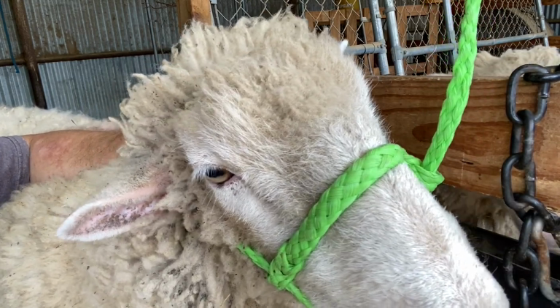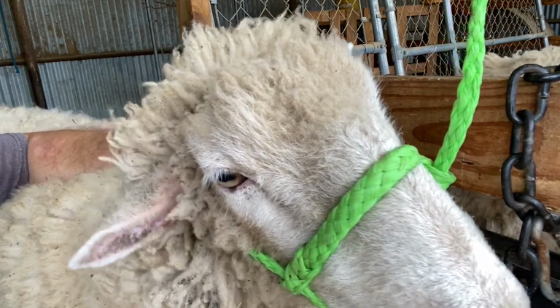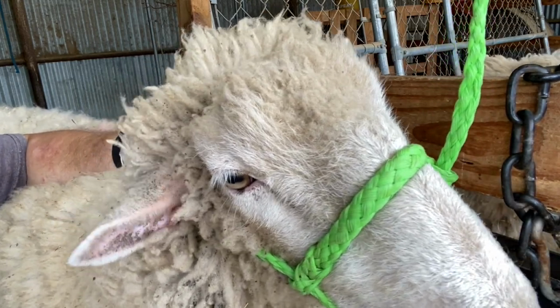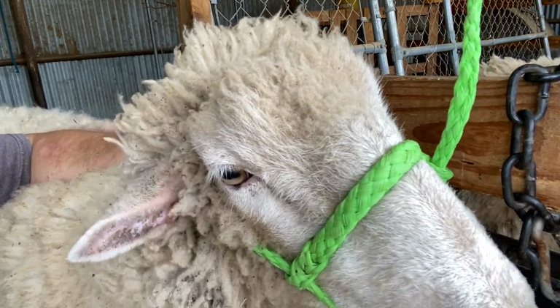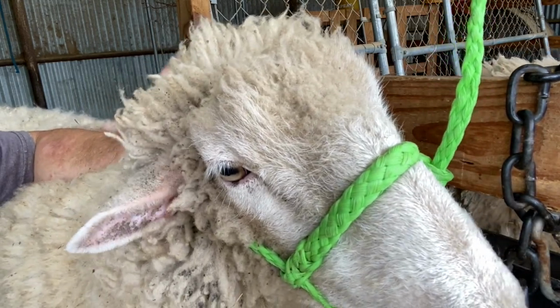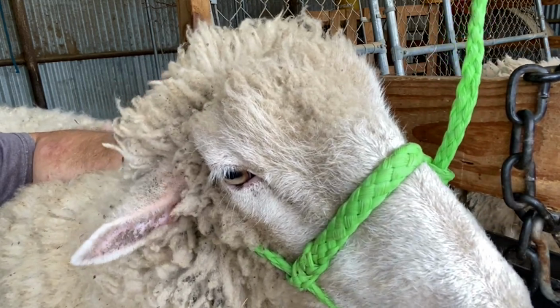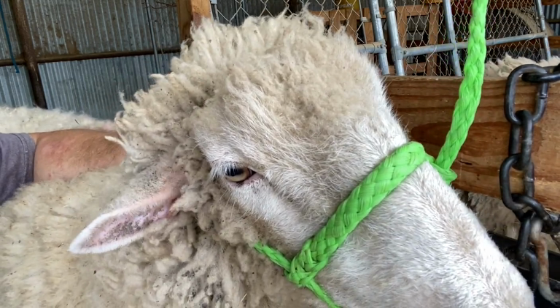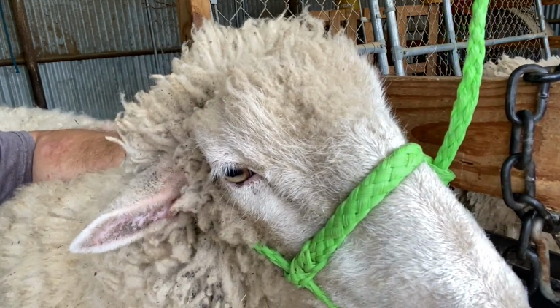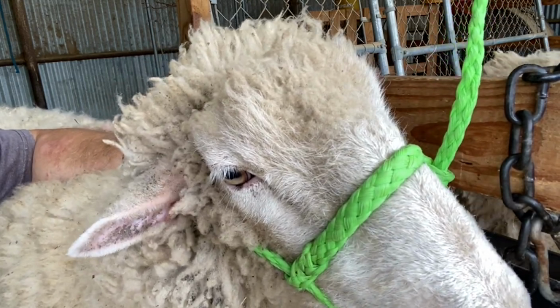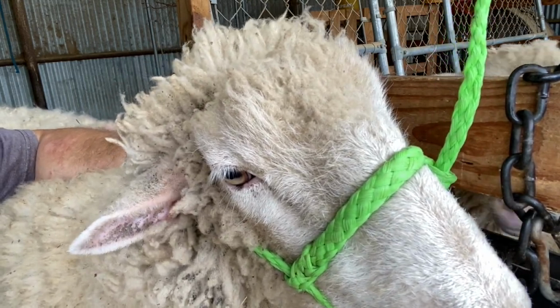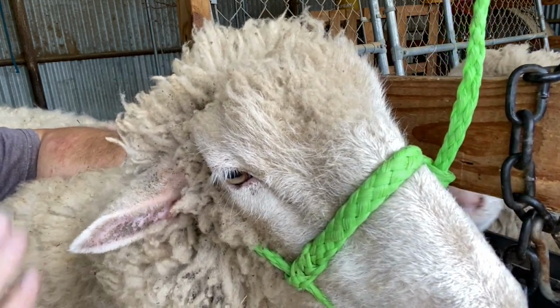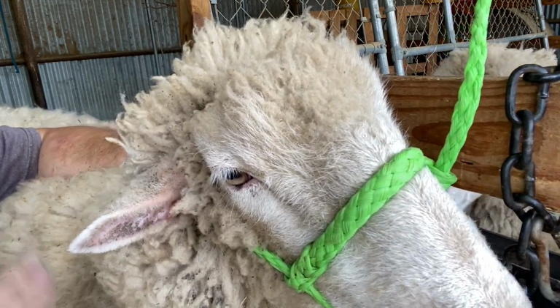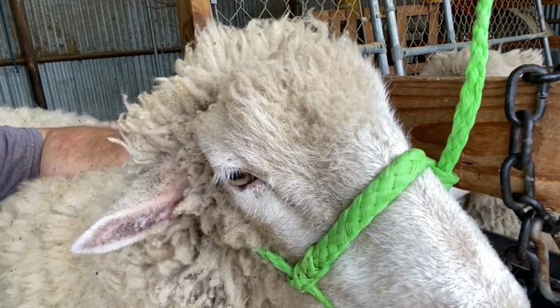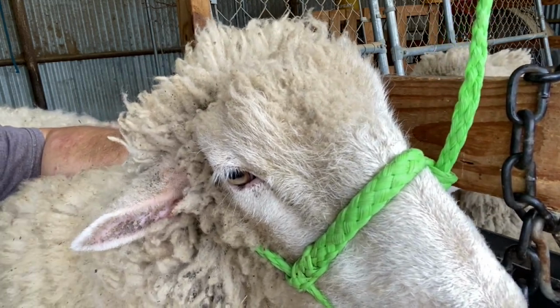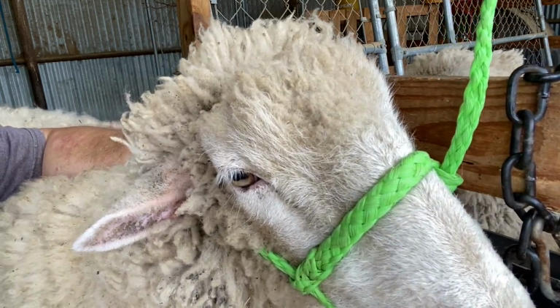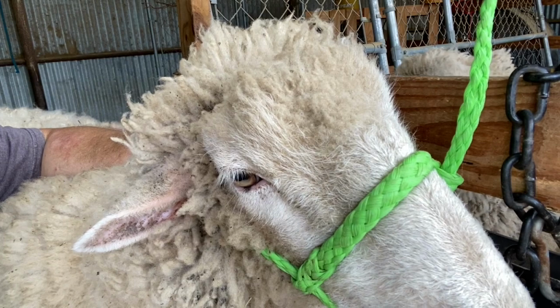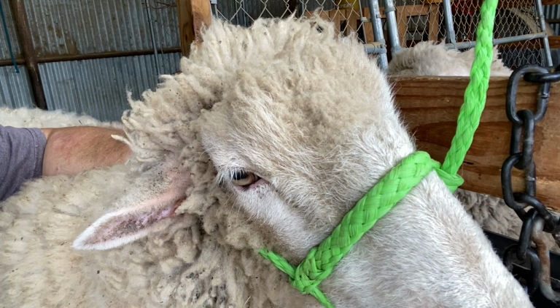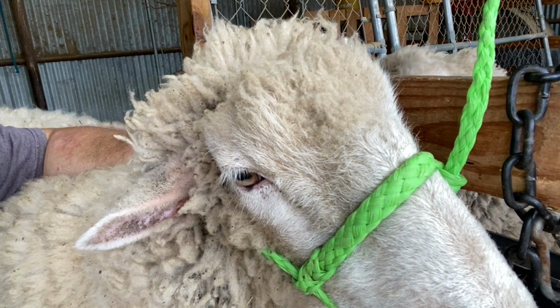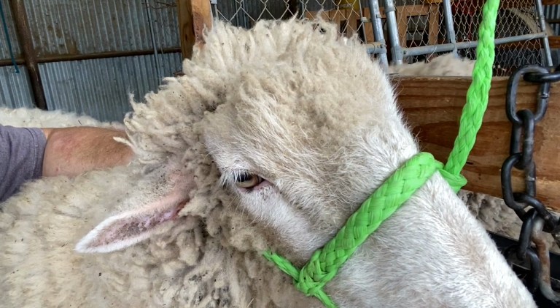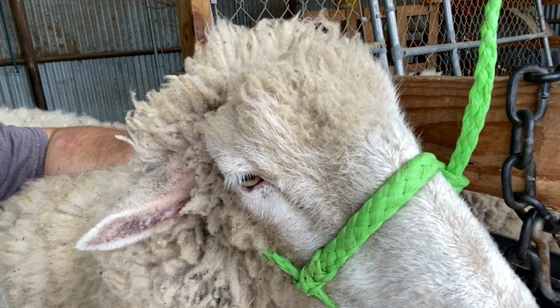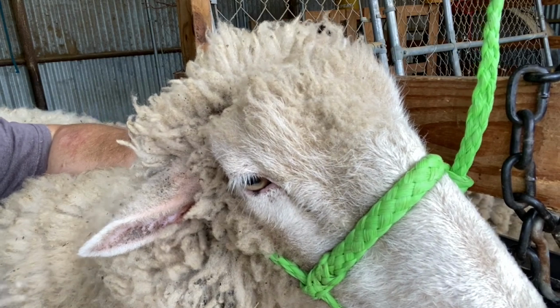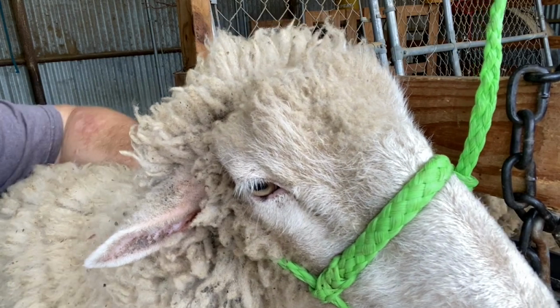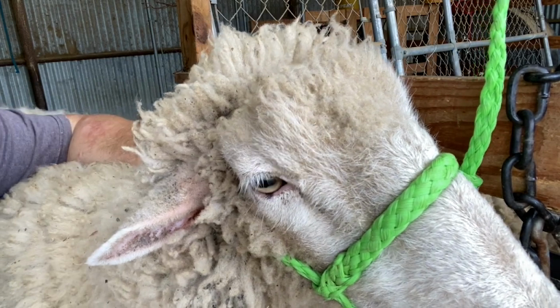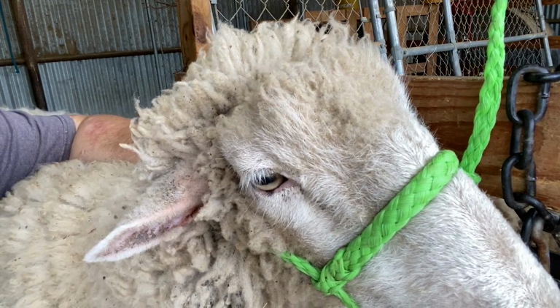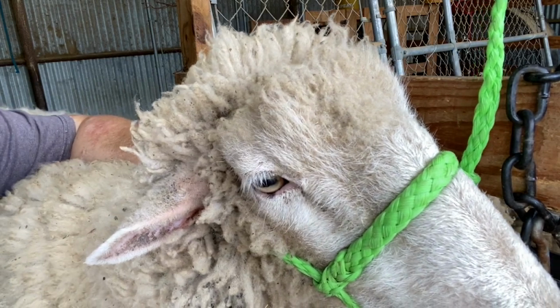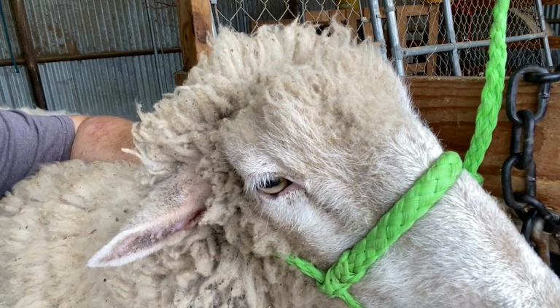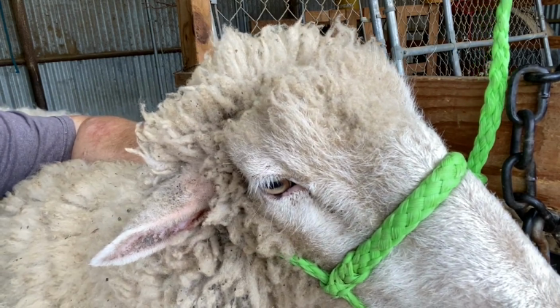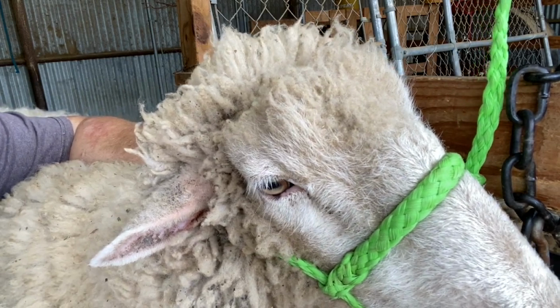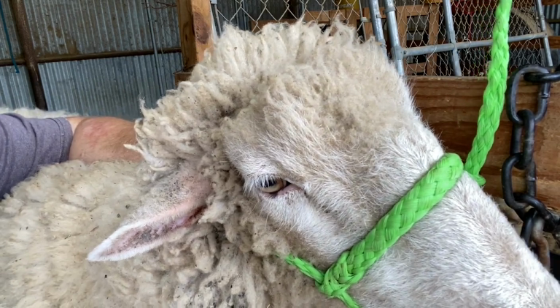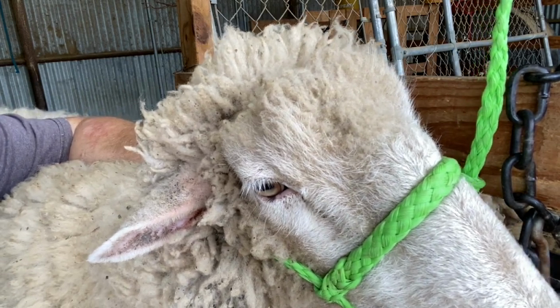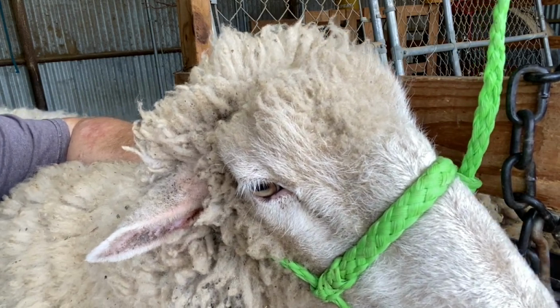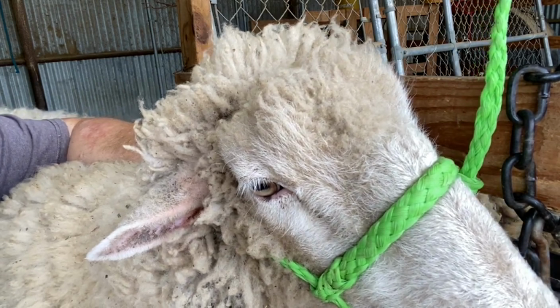All the ticks are loose and out. The sheep are ready to go on pasture. Thanks for watching — hope that helps you get ticks out of the ears of your animal.